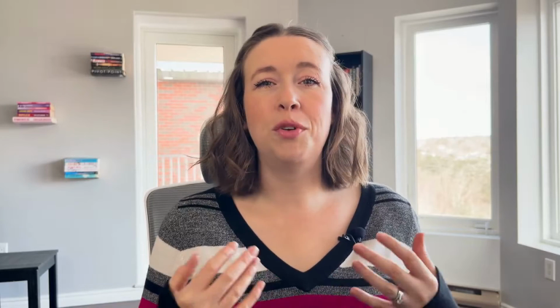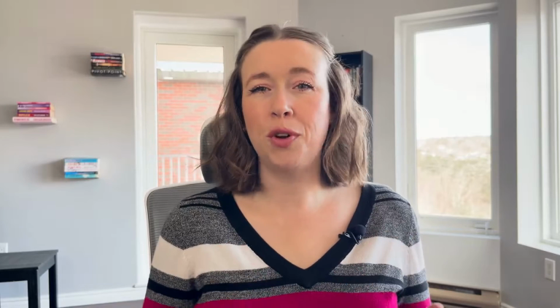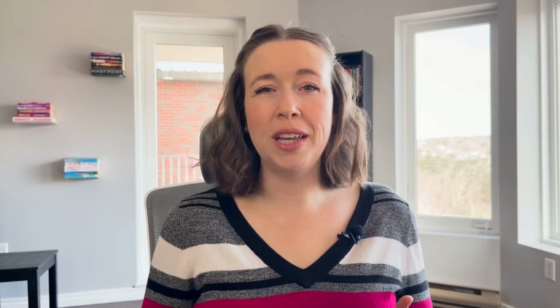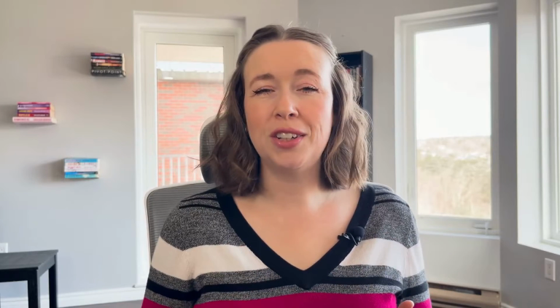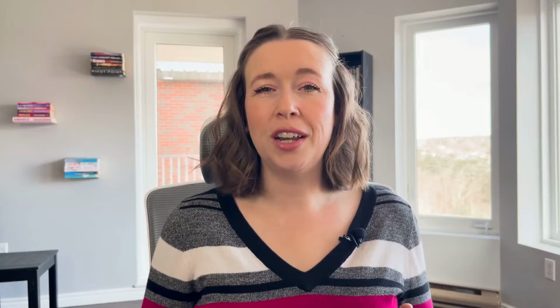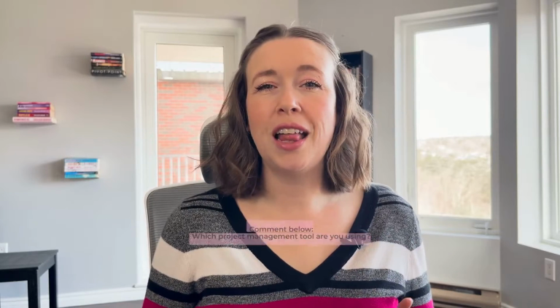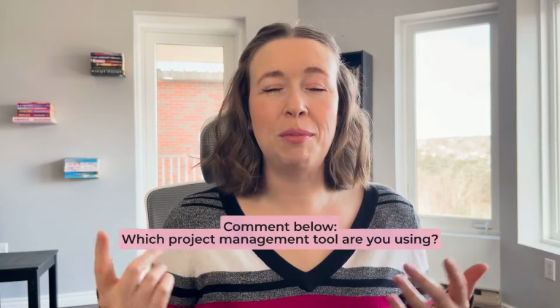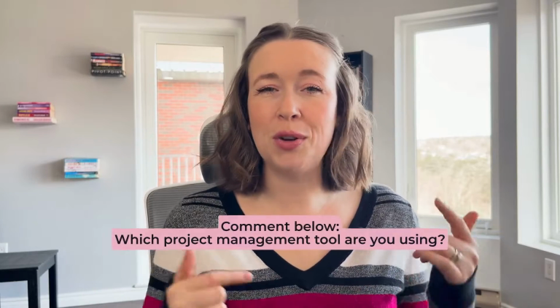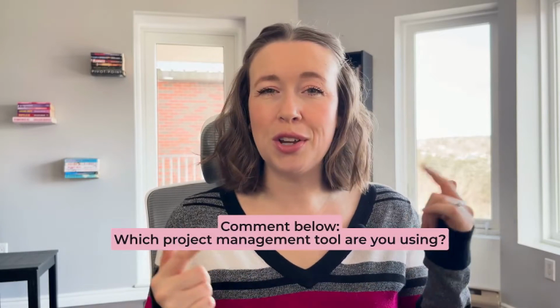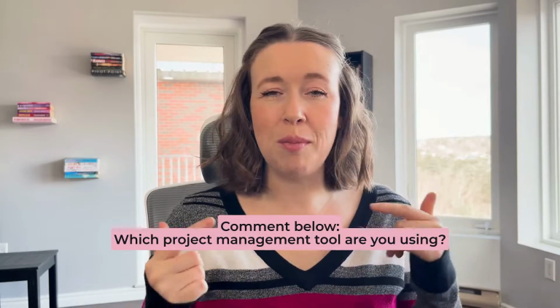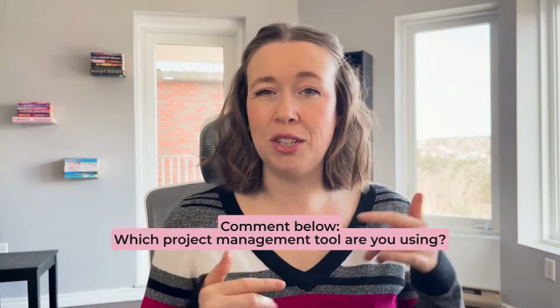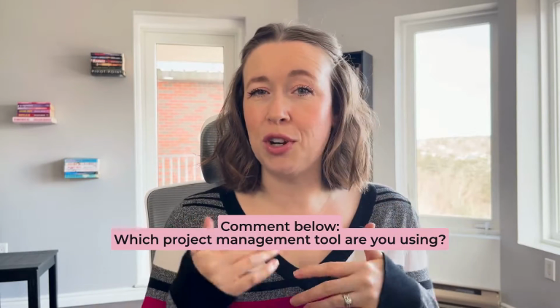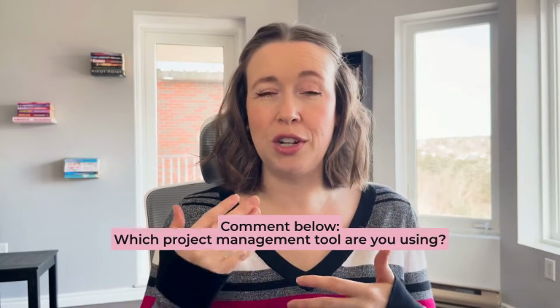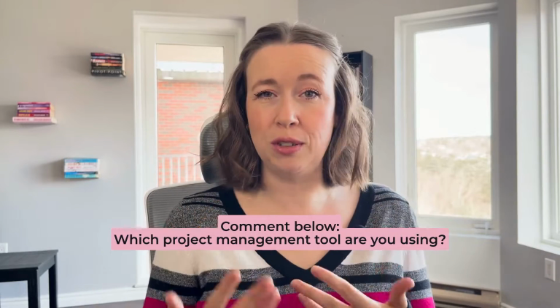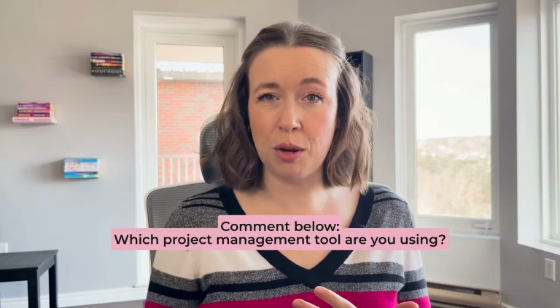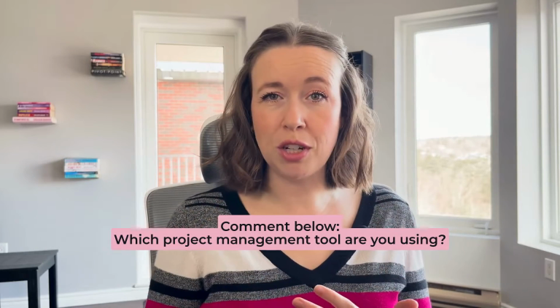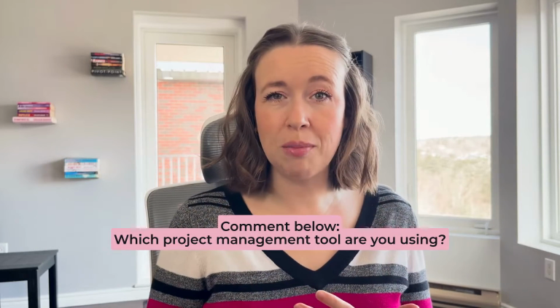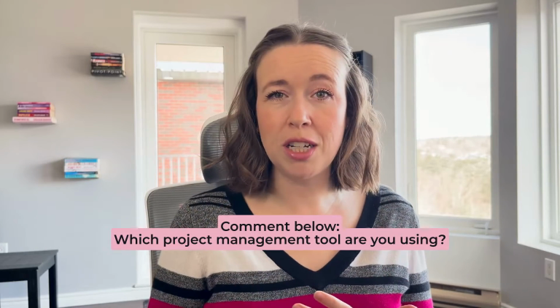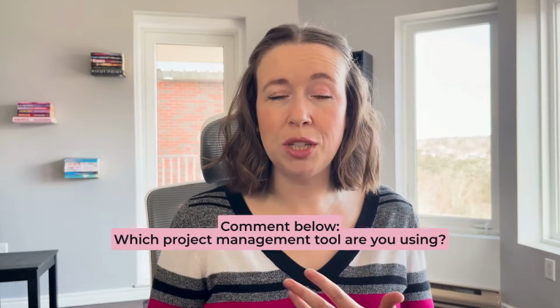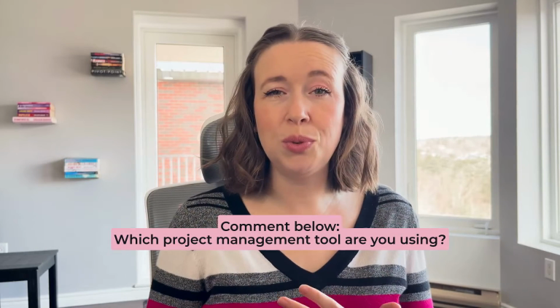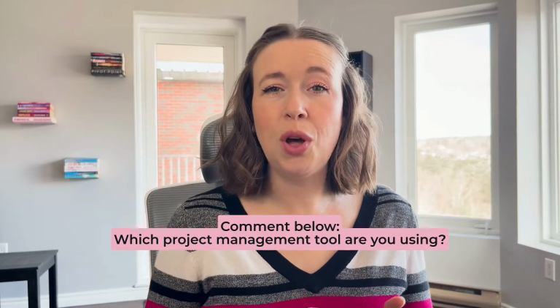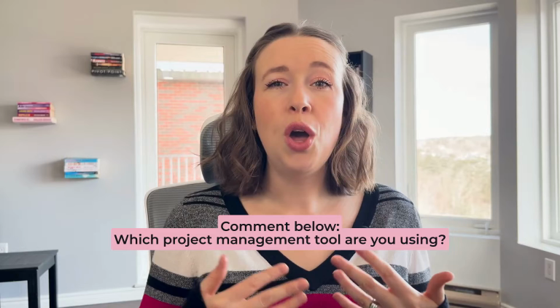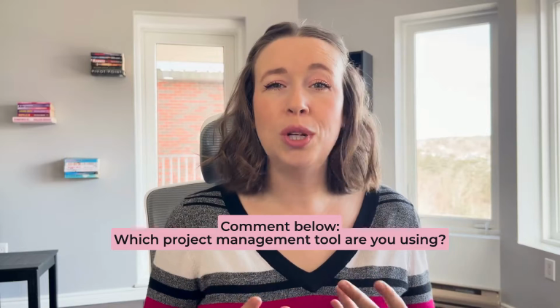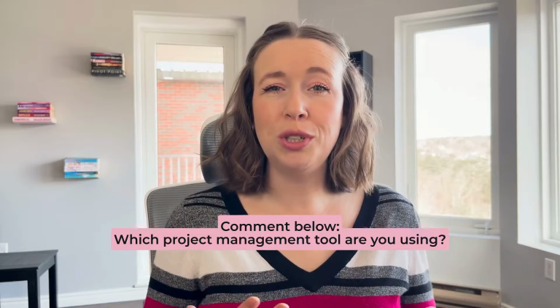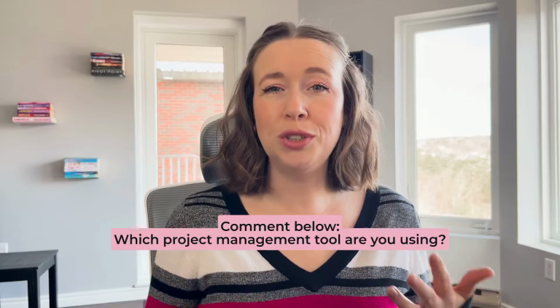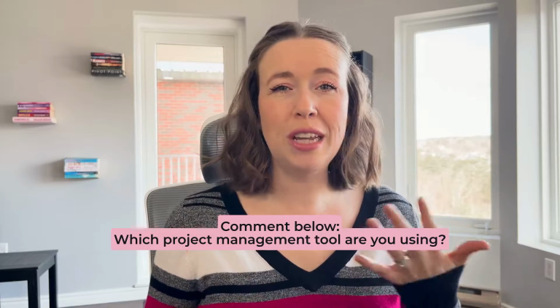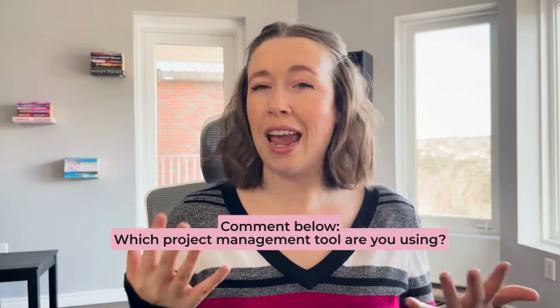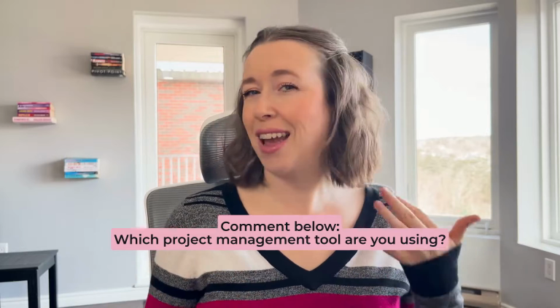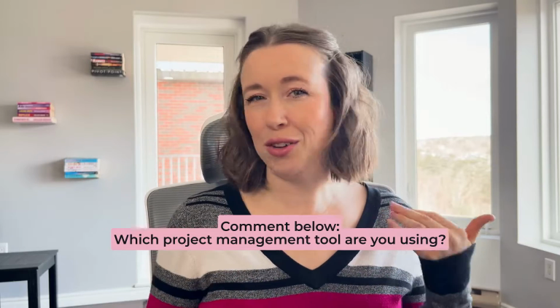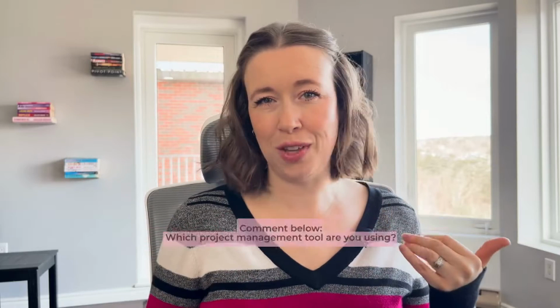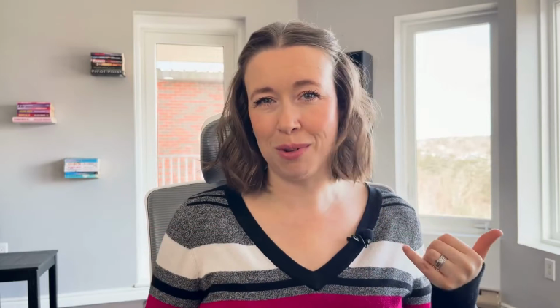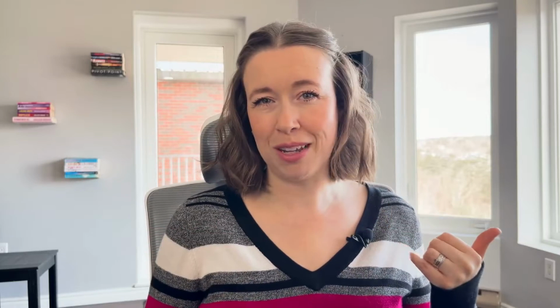Before we get started, let me know in the comments if you're already using a project management tool, which one you're using, and how you feel about it.